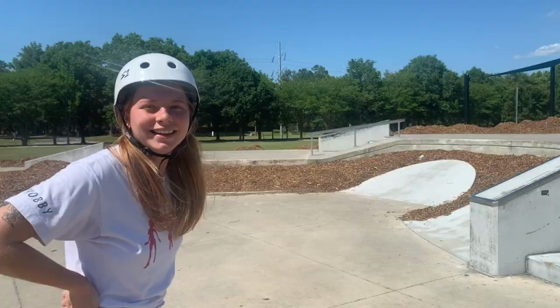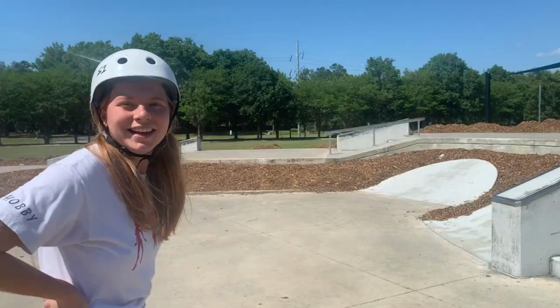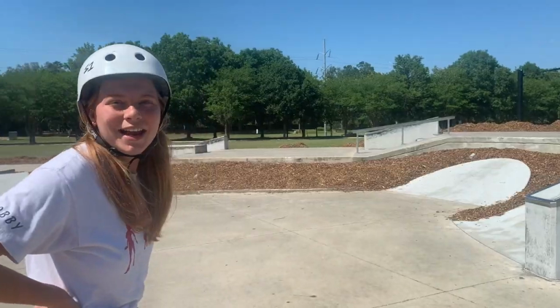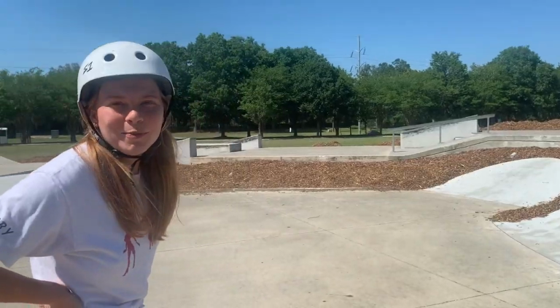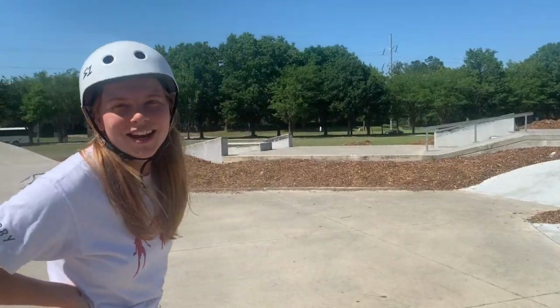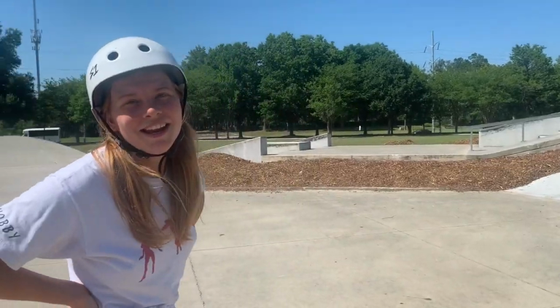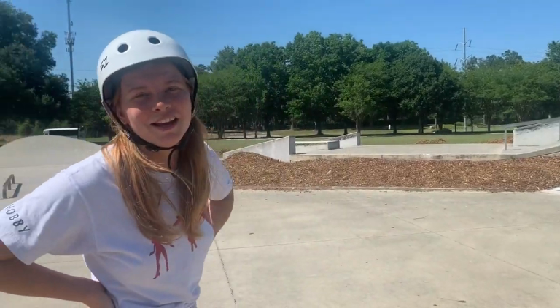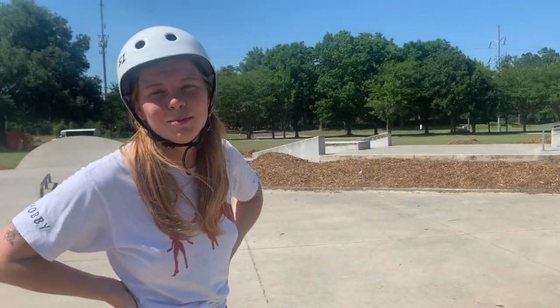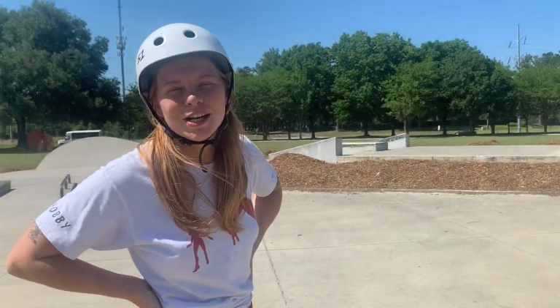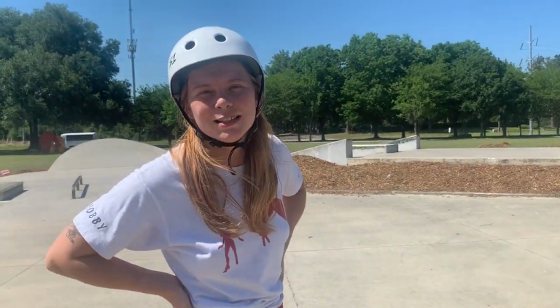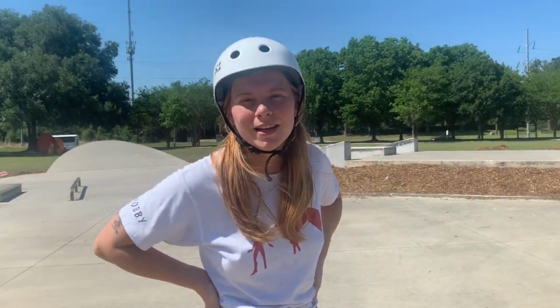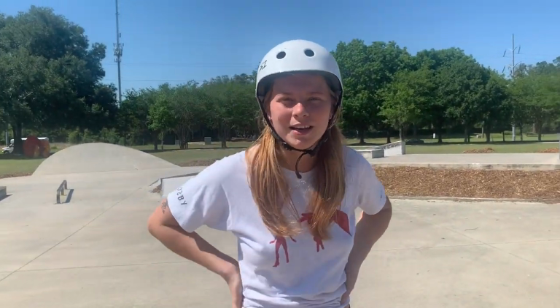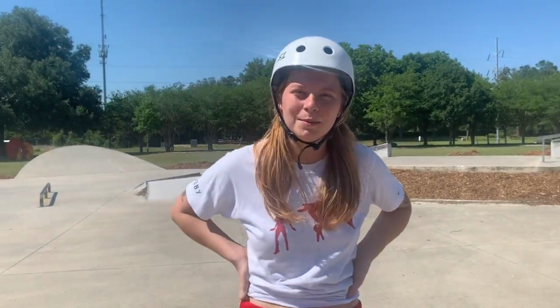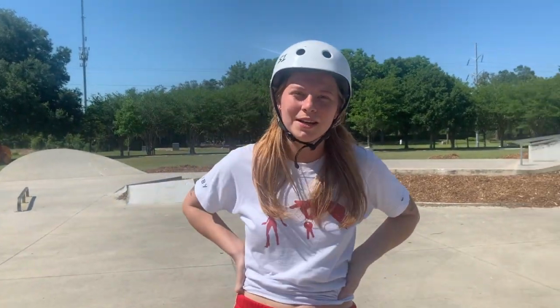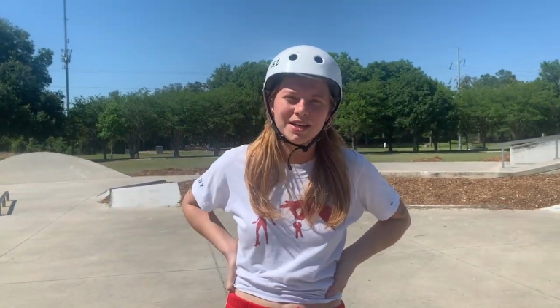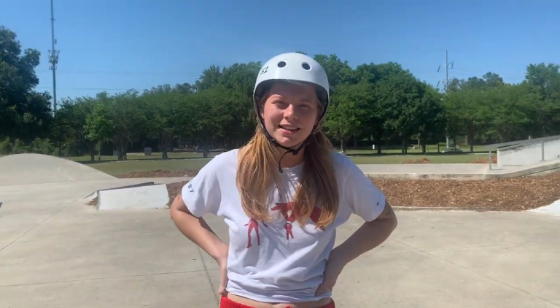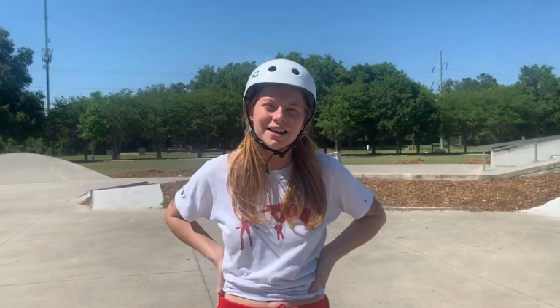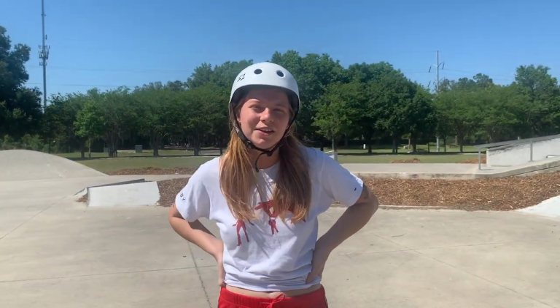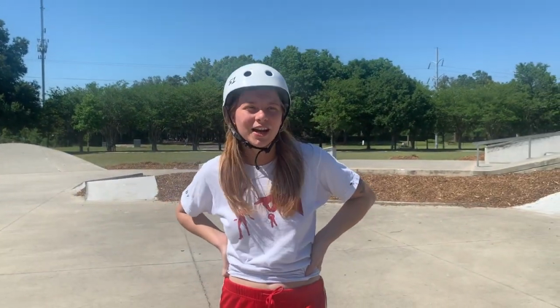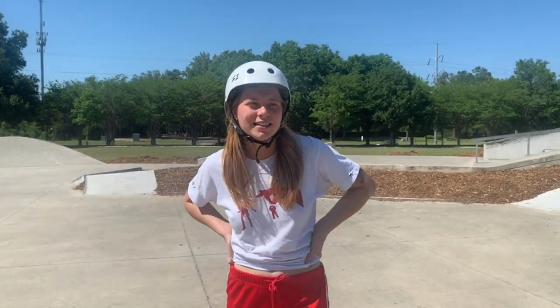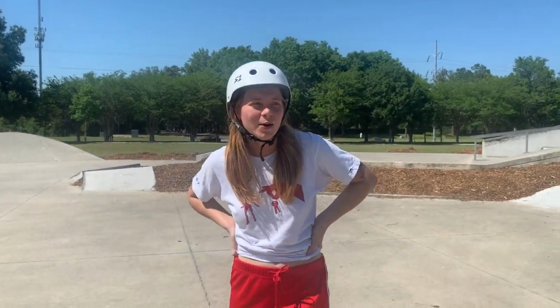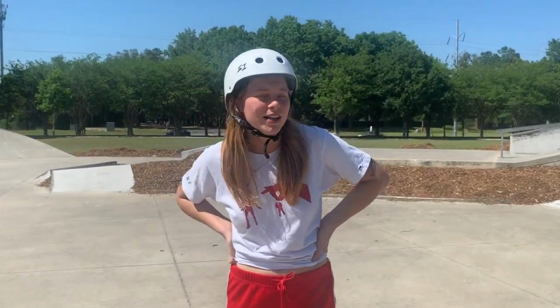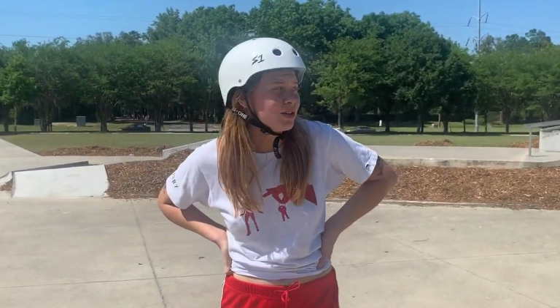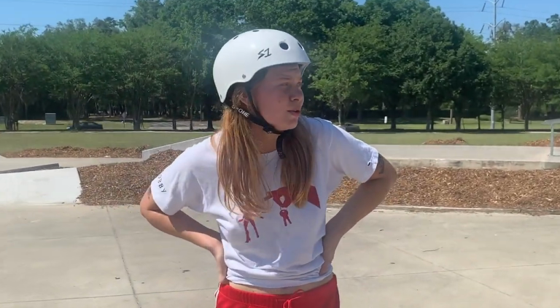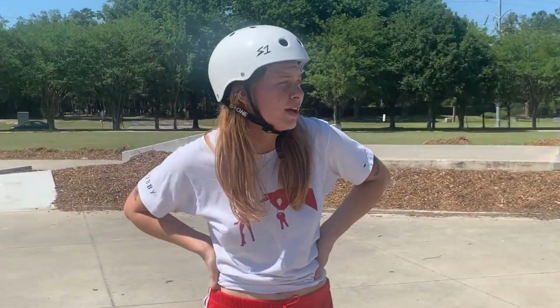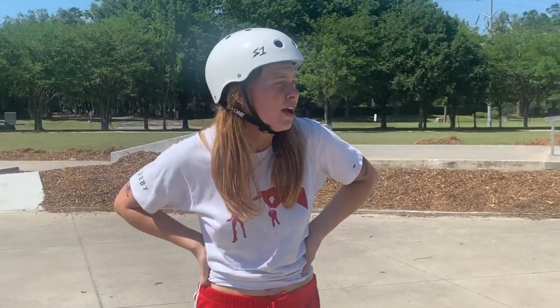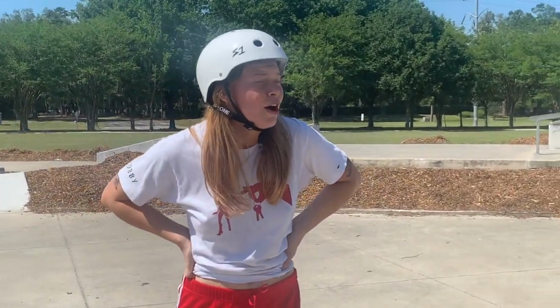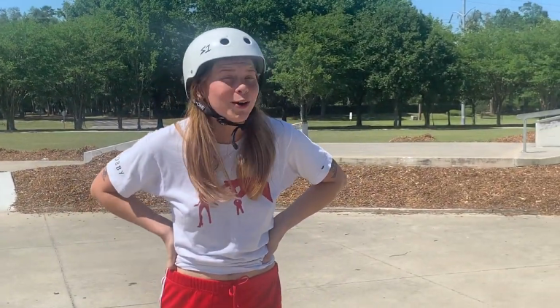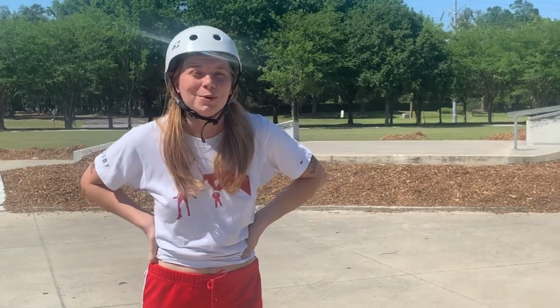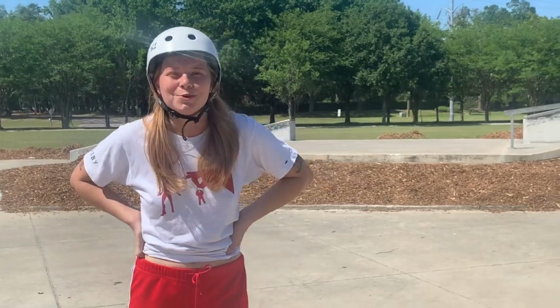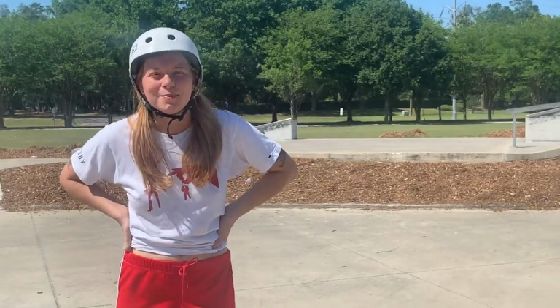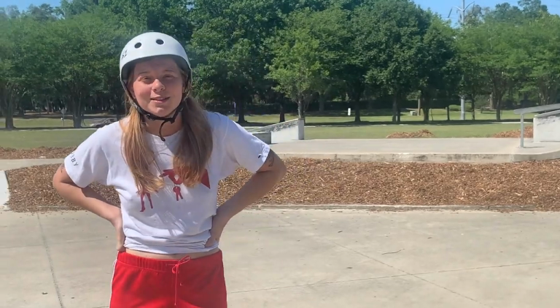Hey everybody, I'm Jasmine. I'm going to be telling you guys how I do cartwheel drop-ins.